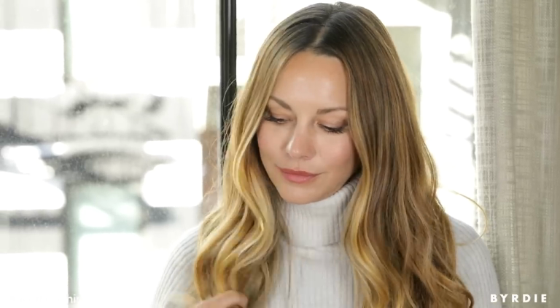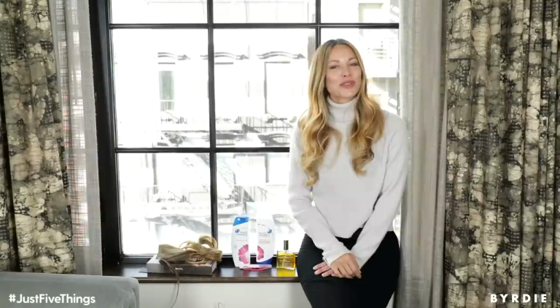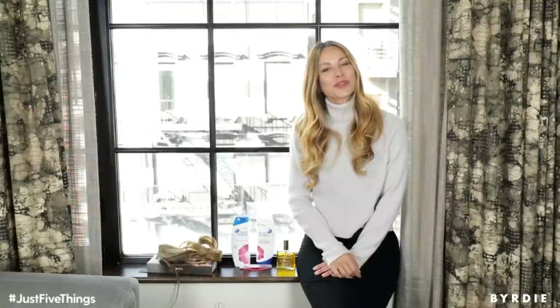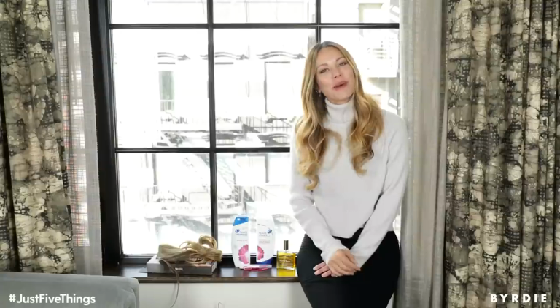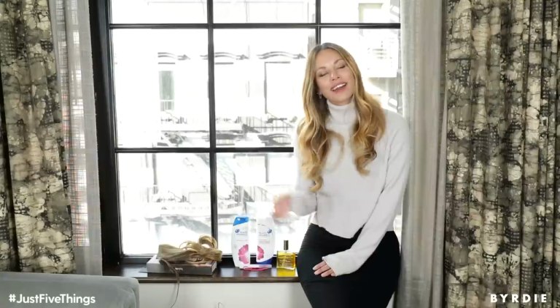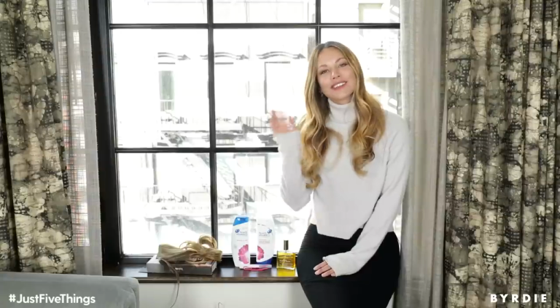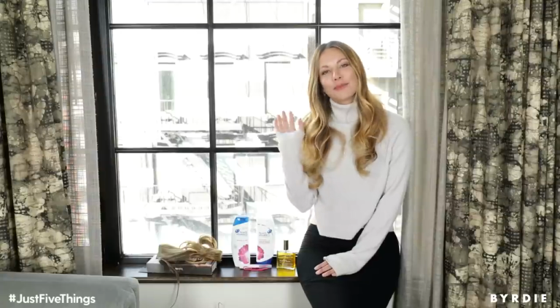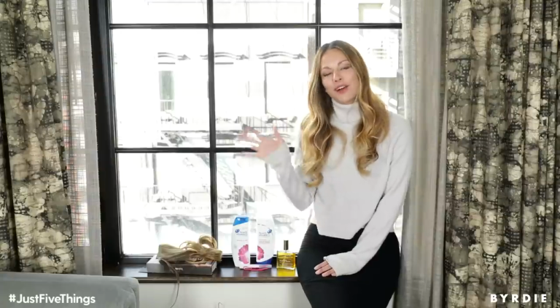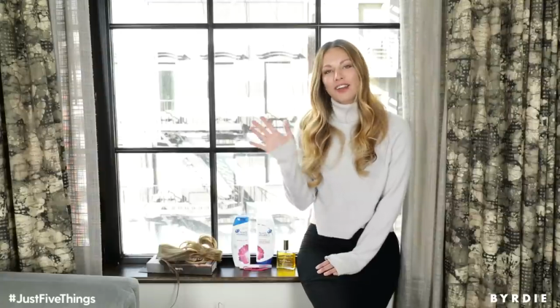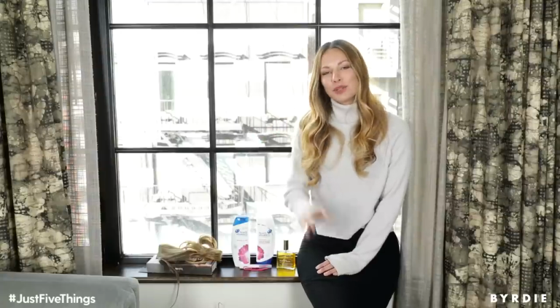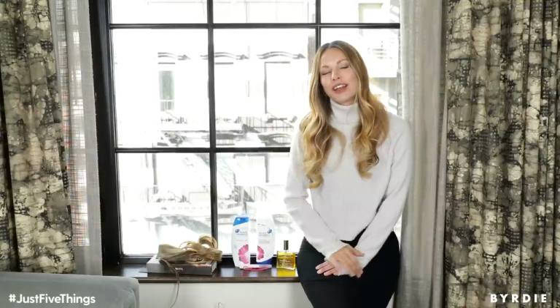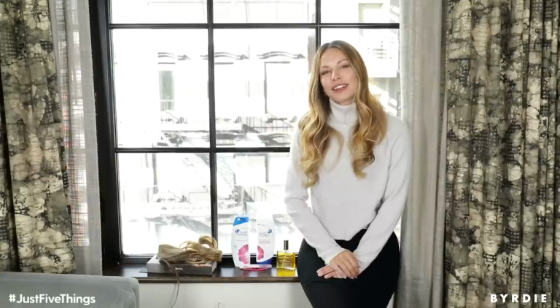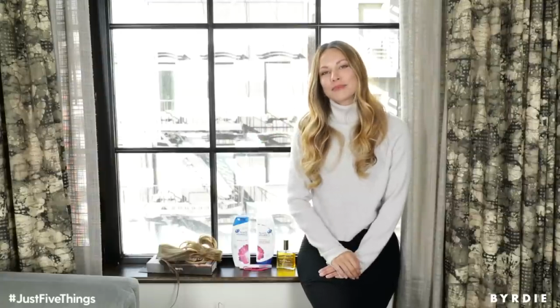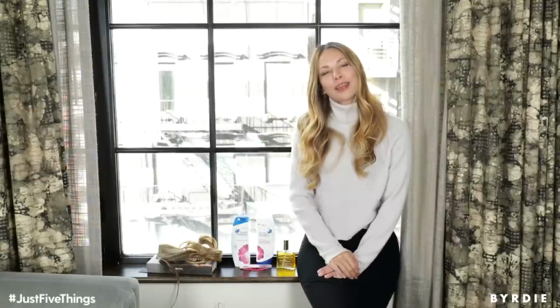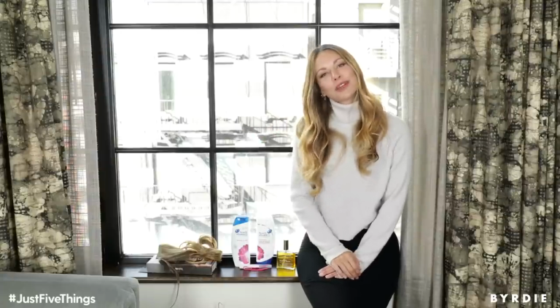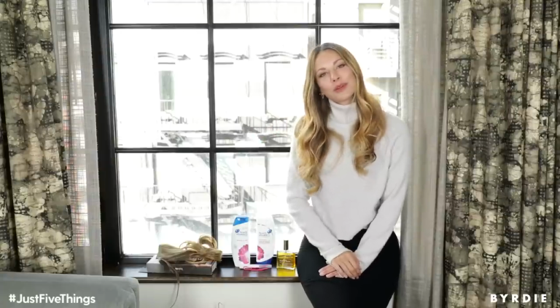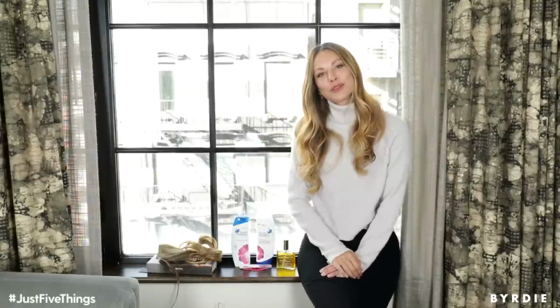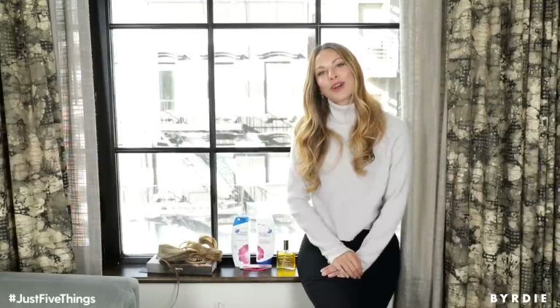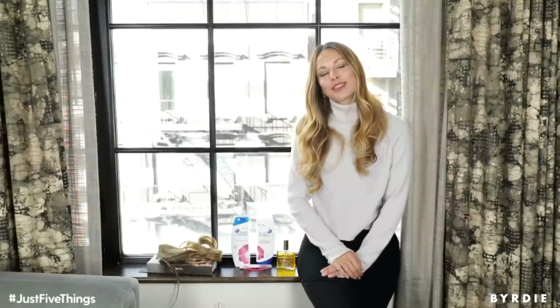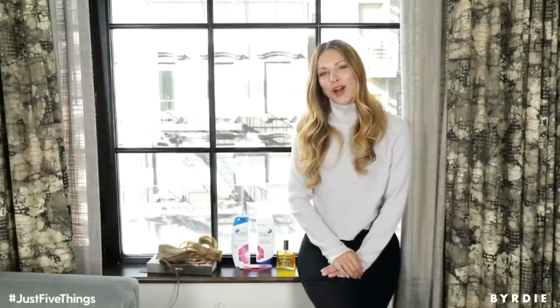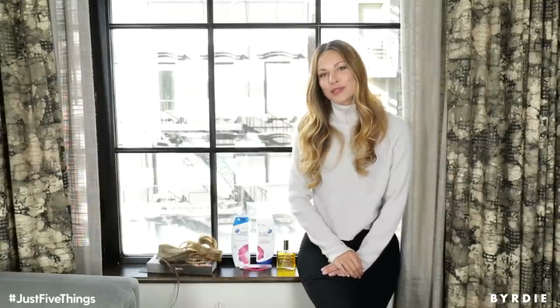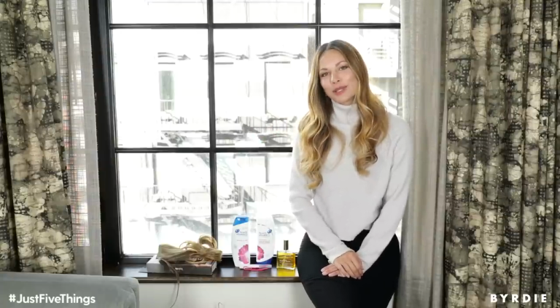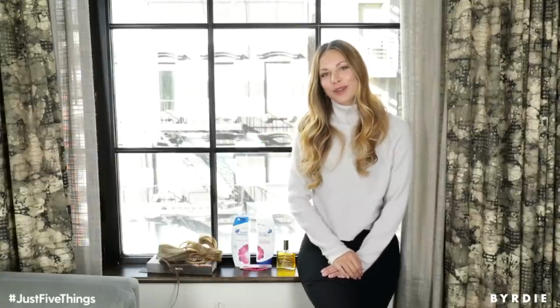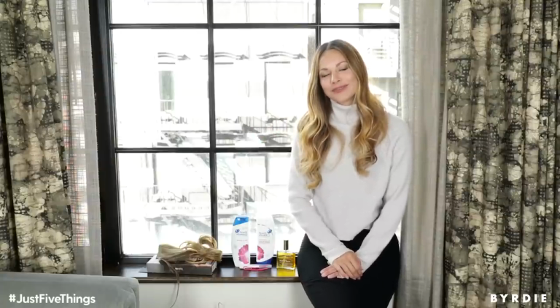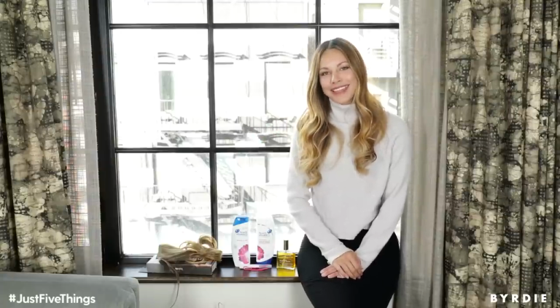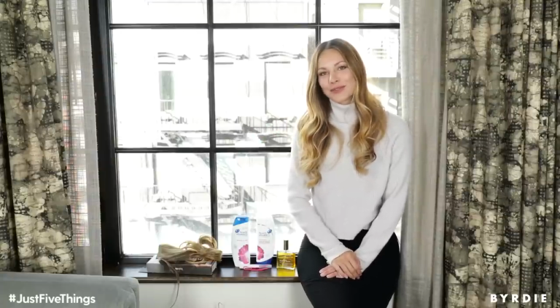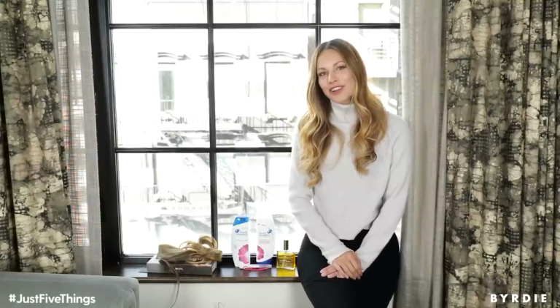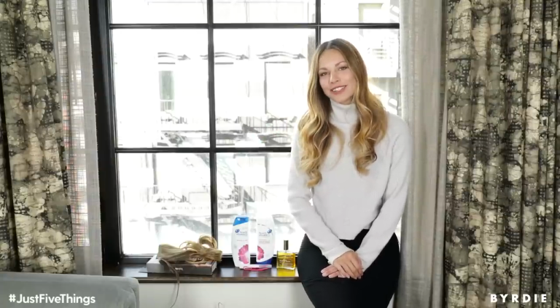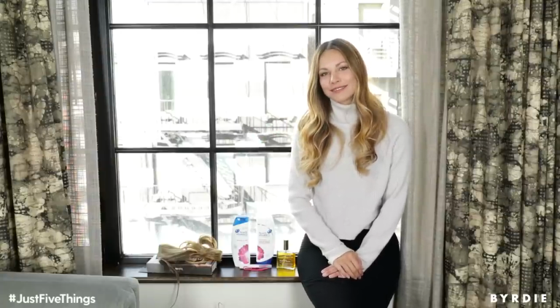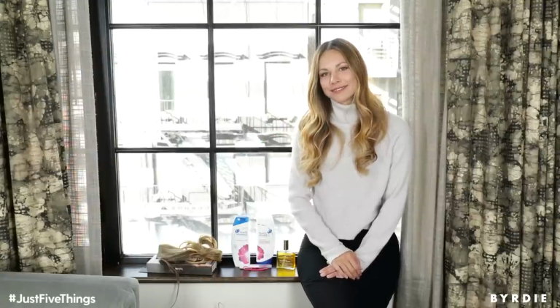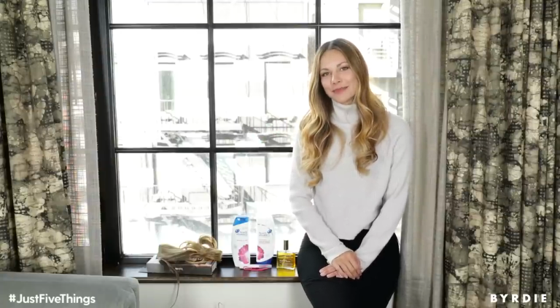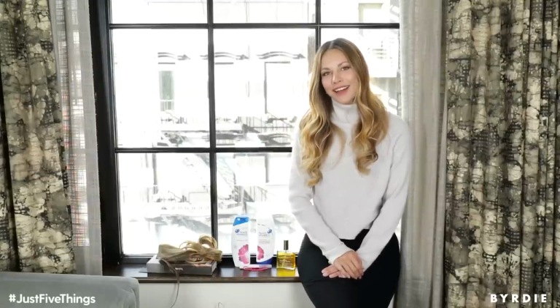So those are my top five beauty items. Let me know what yours are in the comments below. Thanks for watching. Bye.